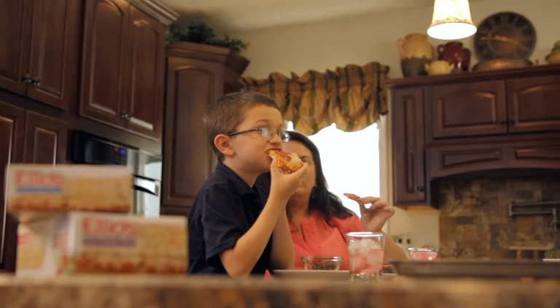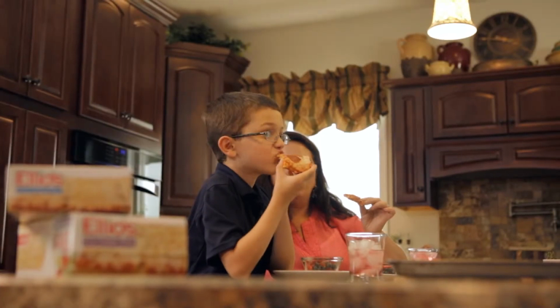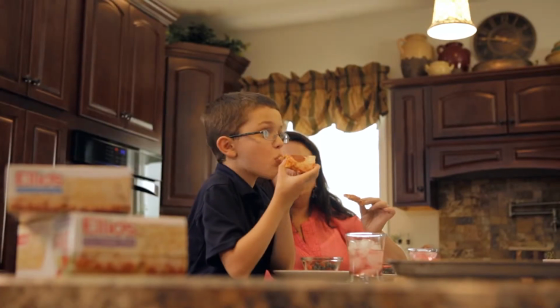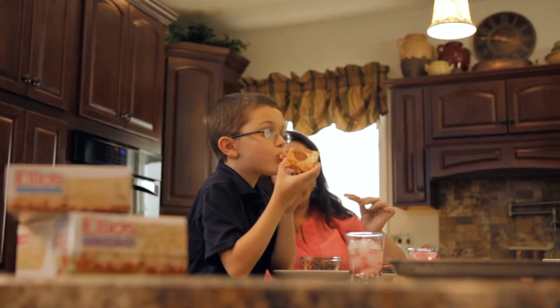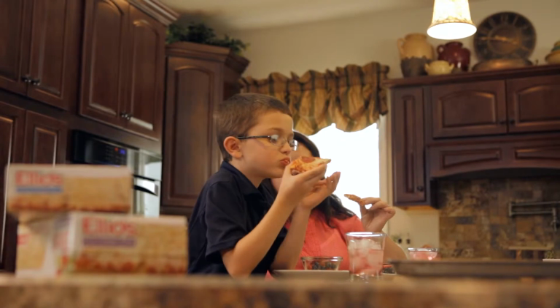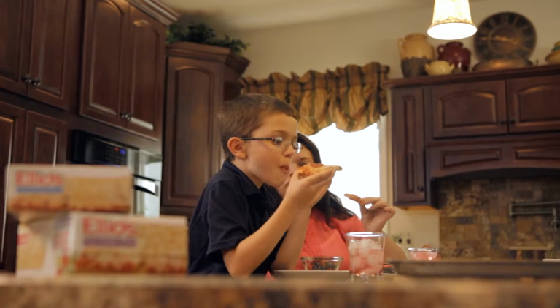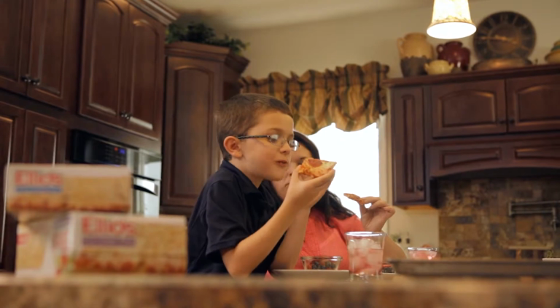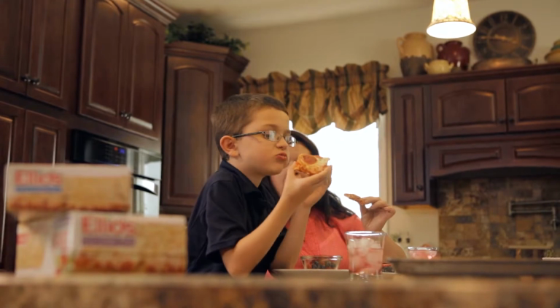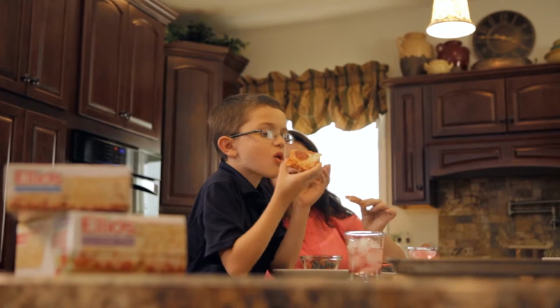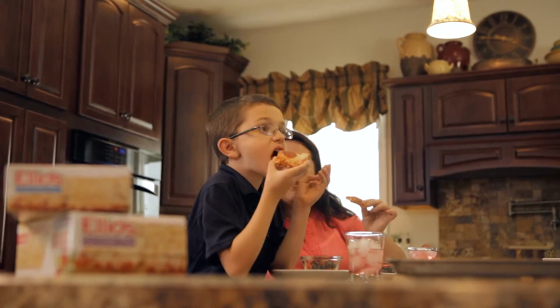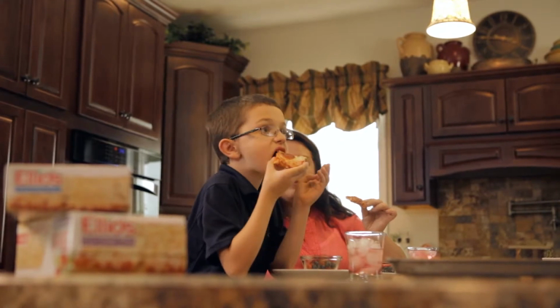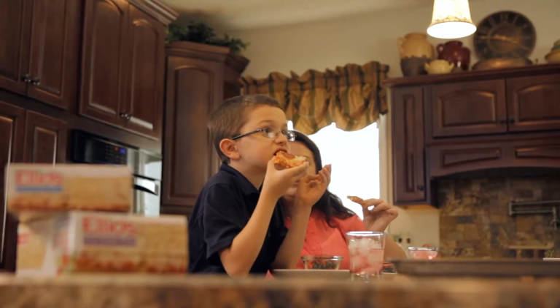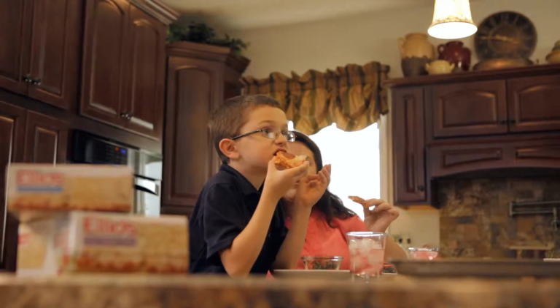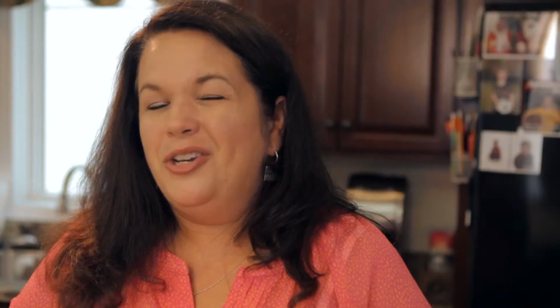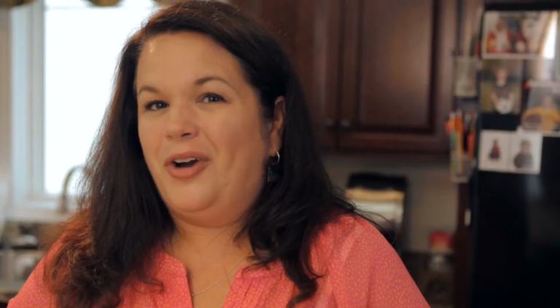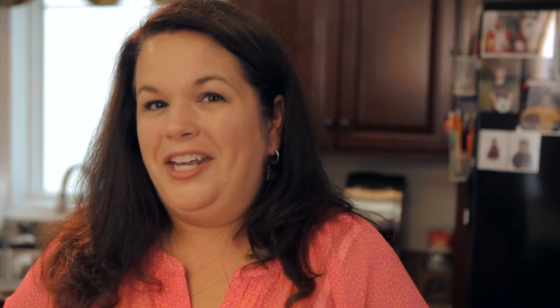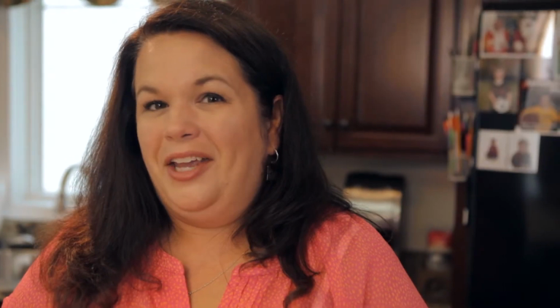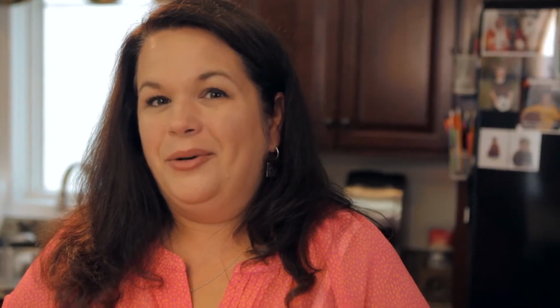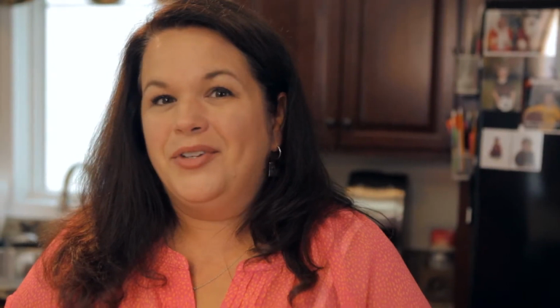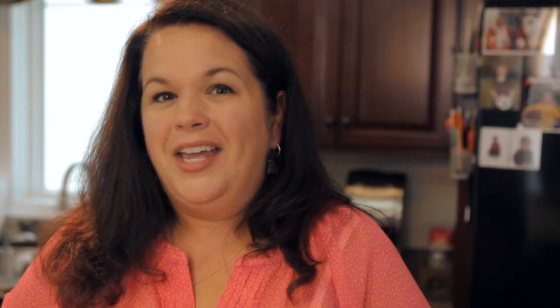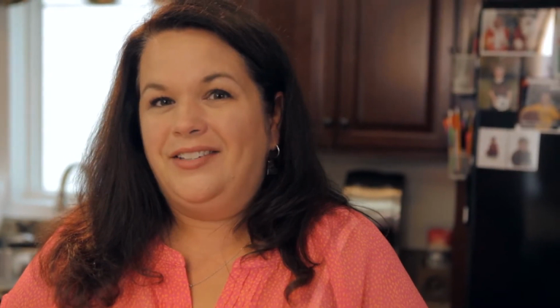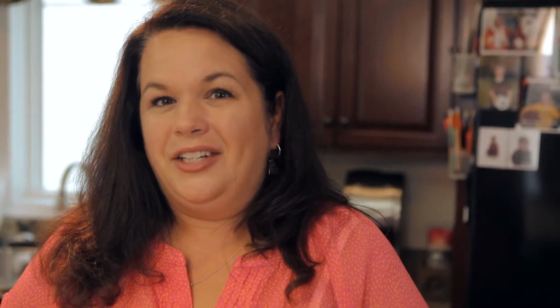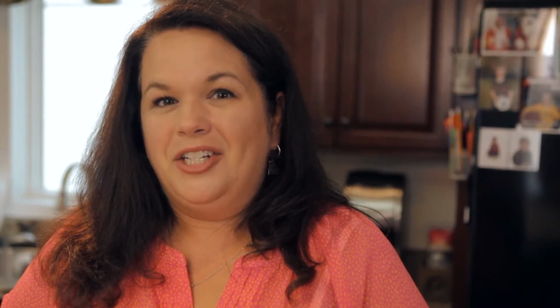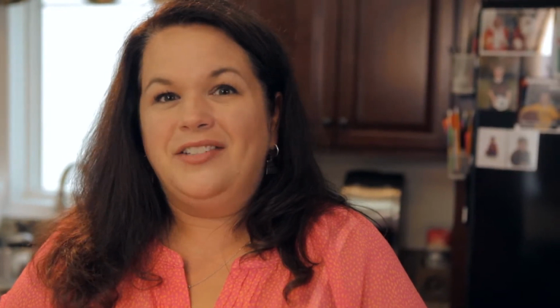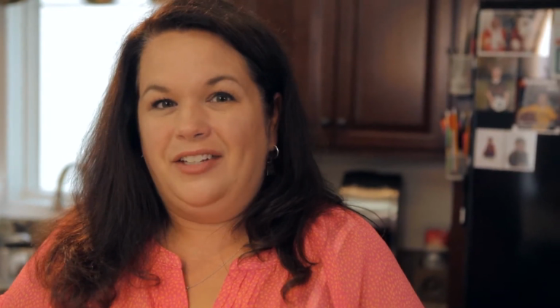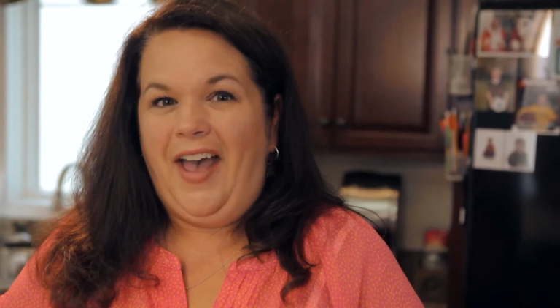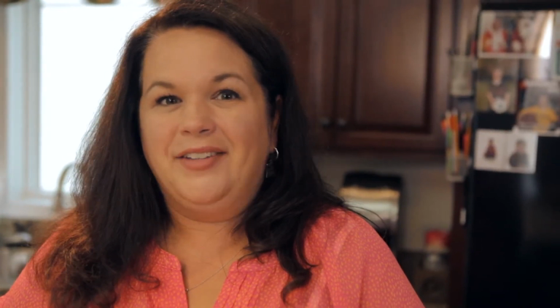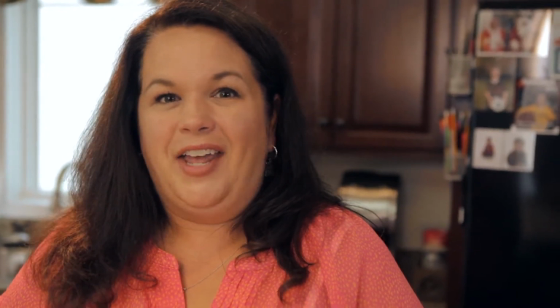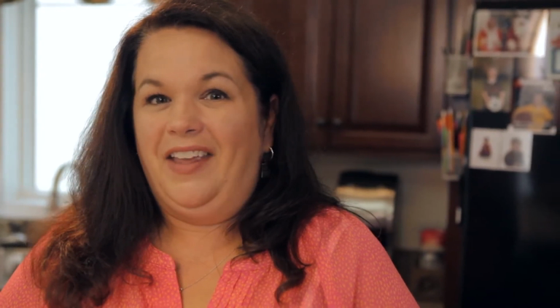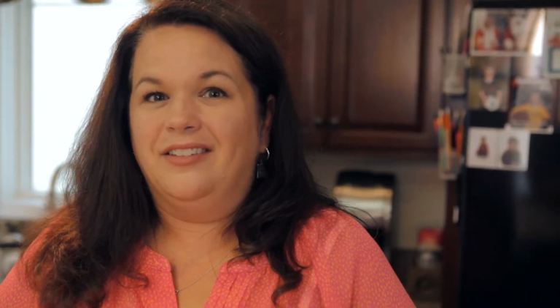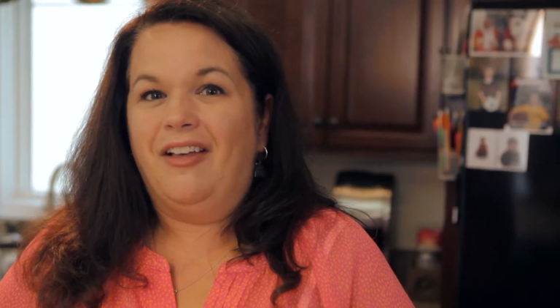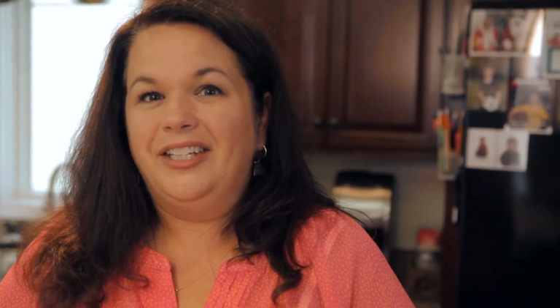If you're looking for a quick and easy lunch solution, try Elio's. It's delicious, it's fast, and the kids love it.